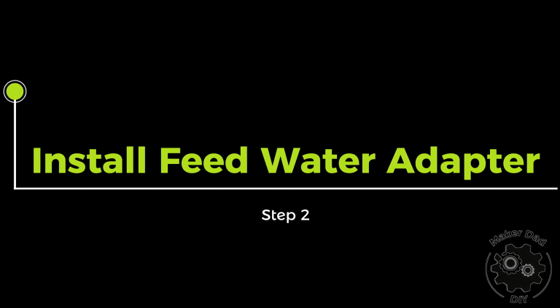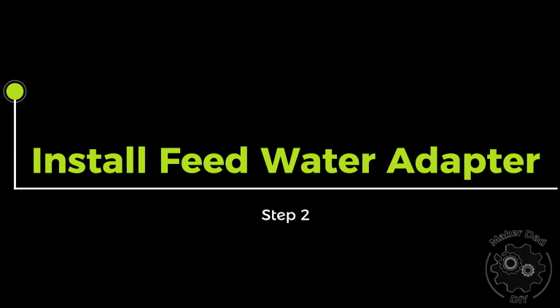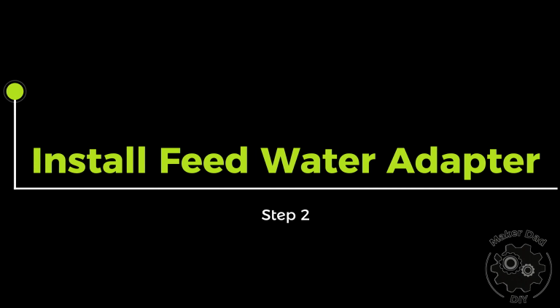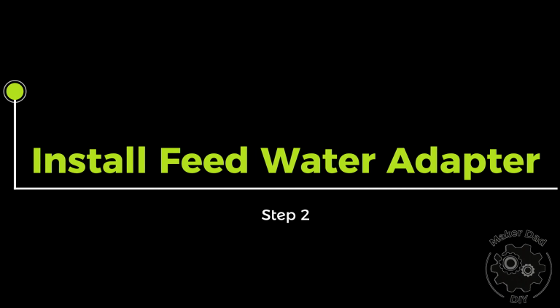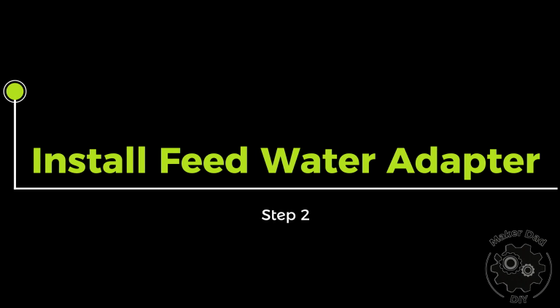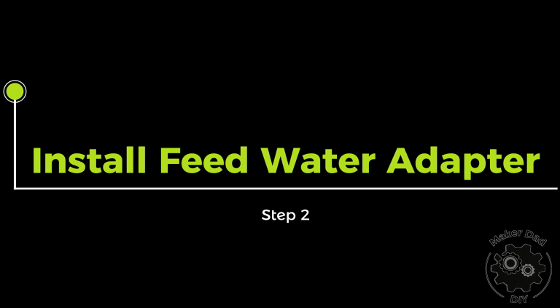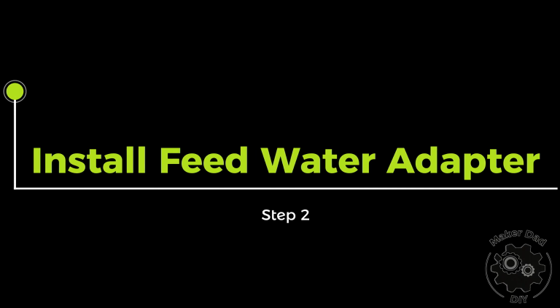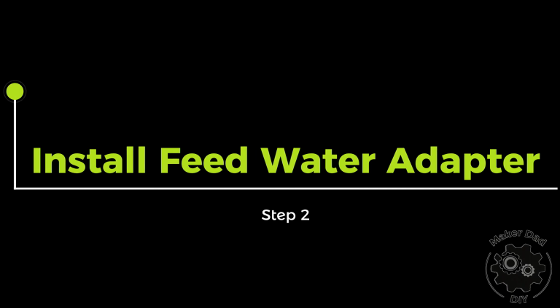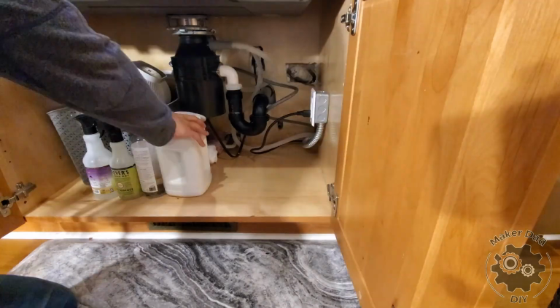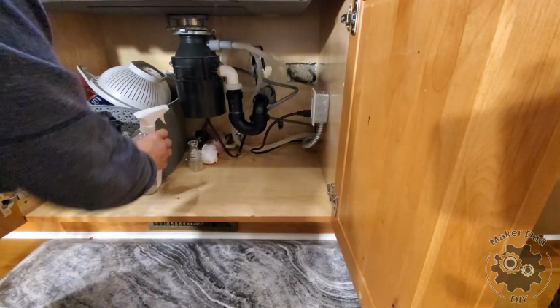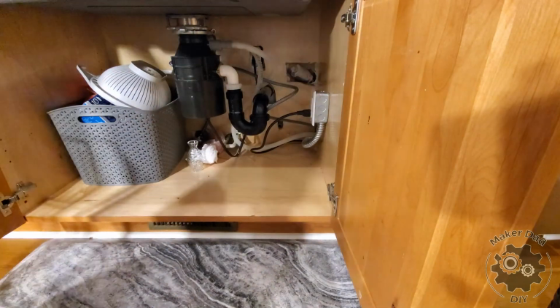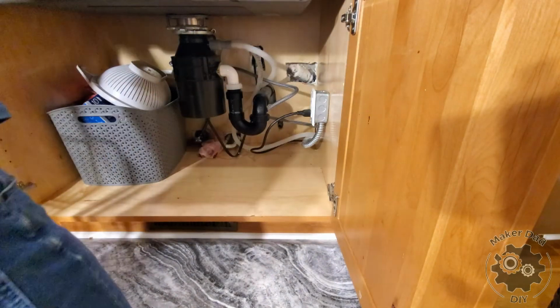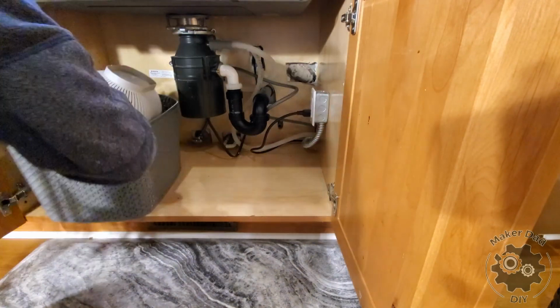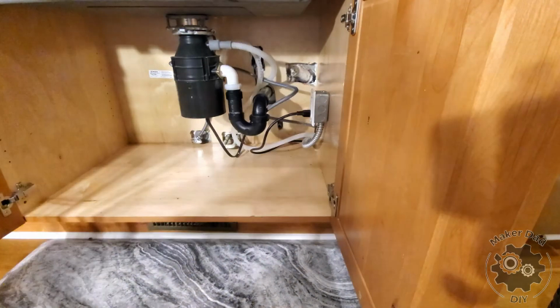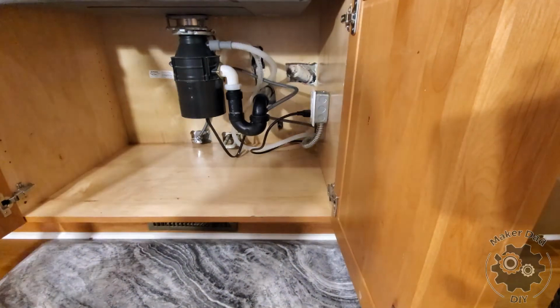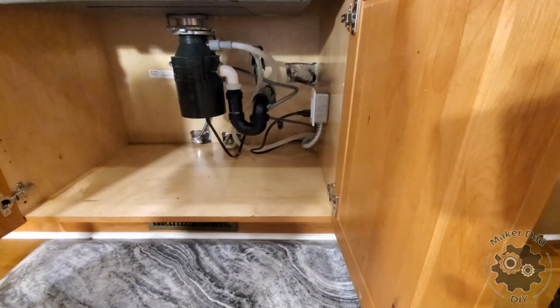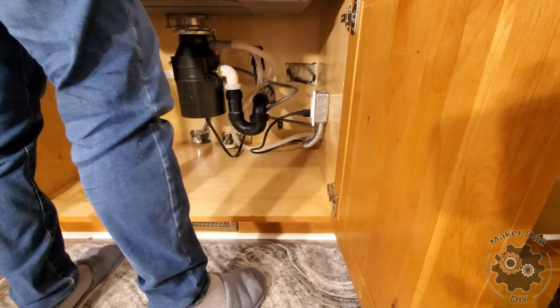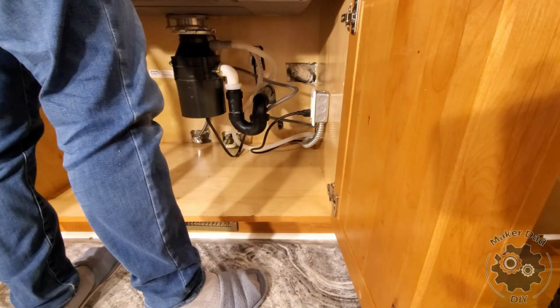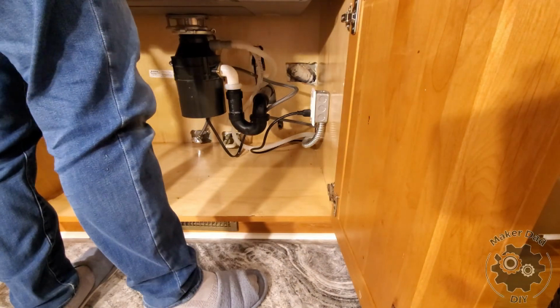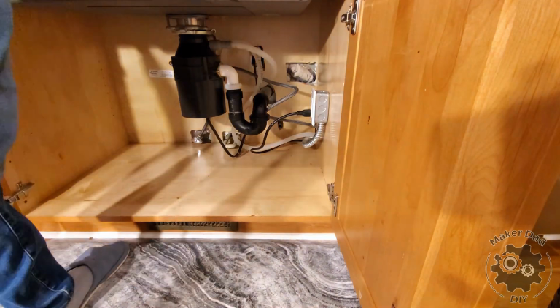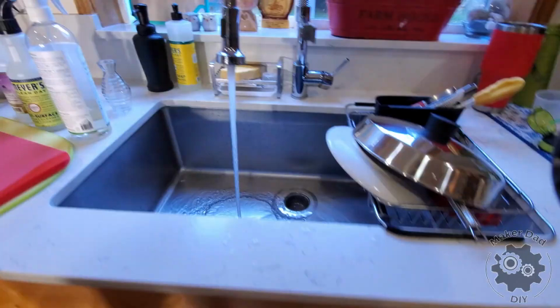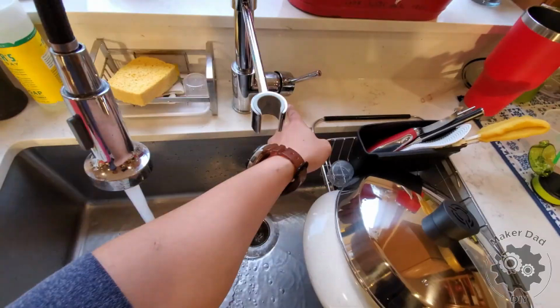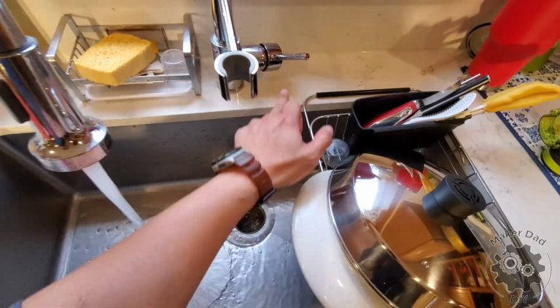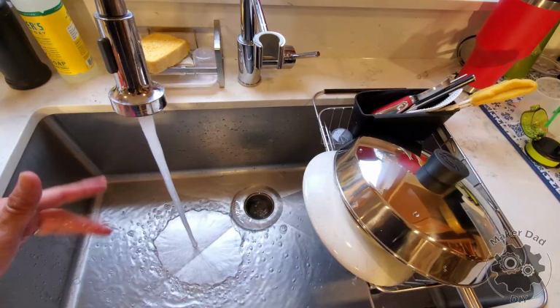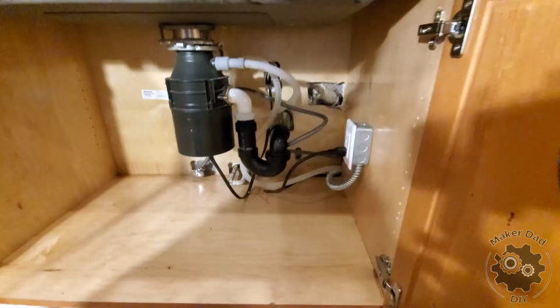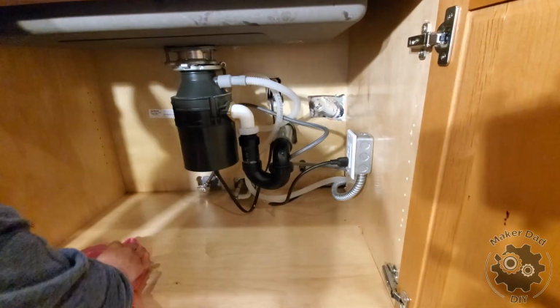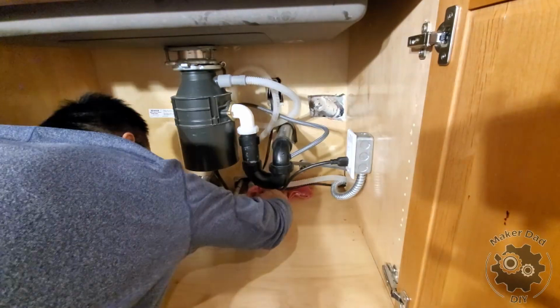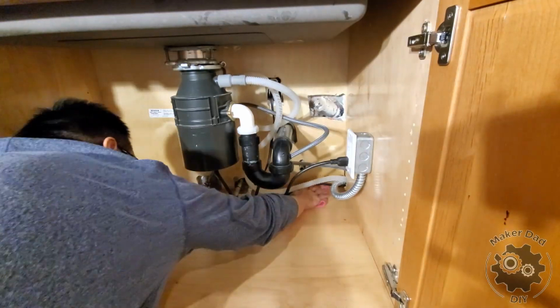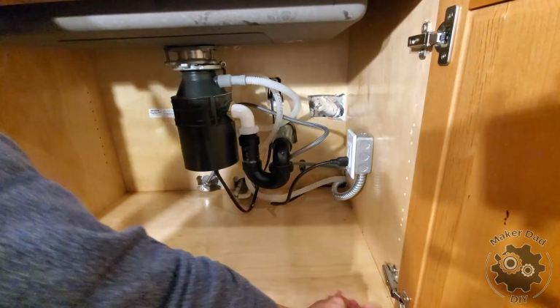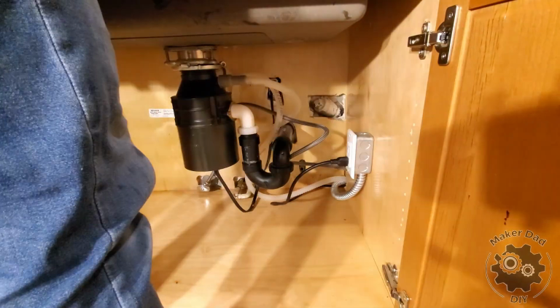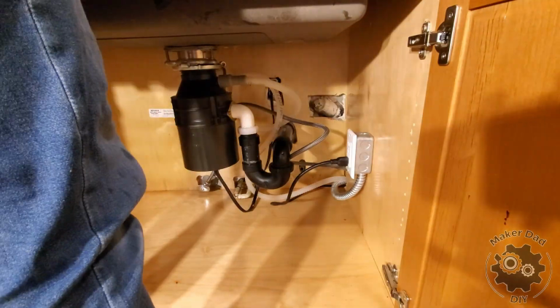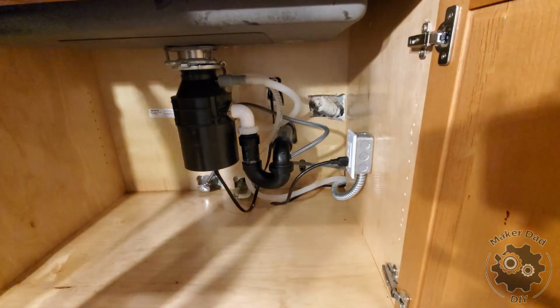Start by hand tightening the housing, then use a wrench to tighten it fully. Clear out the space under the sink and then prepare a cloth in case any water leaks out during the installation process.